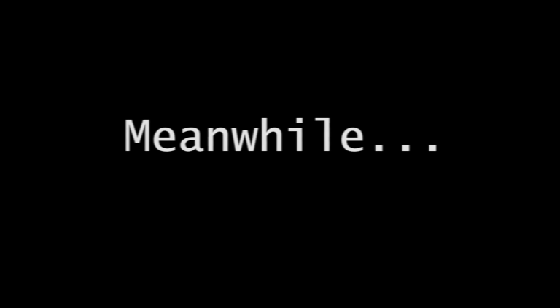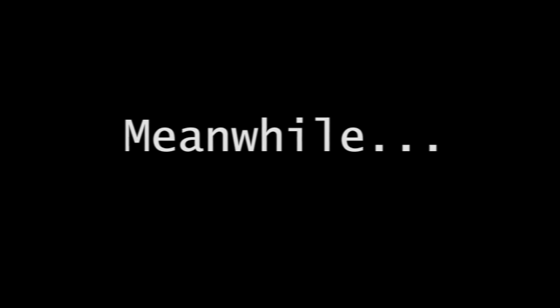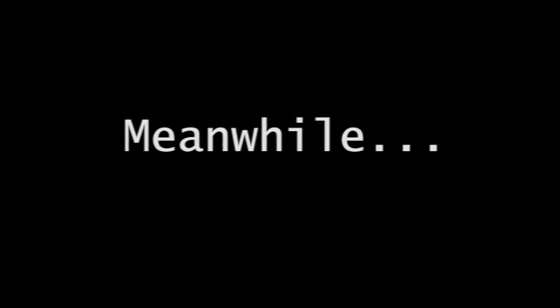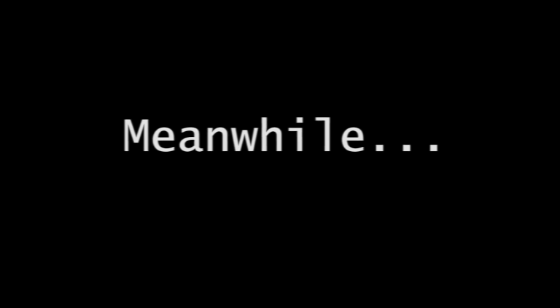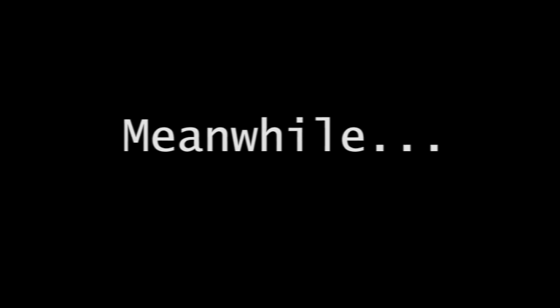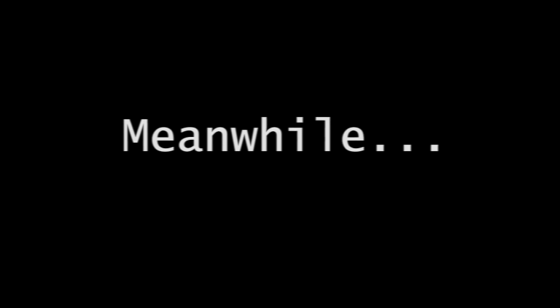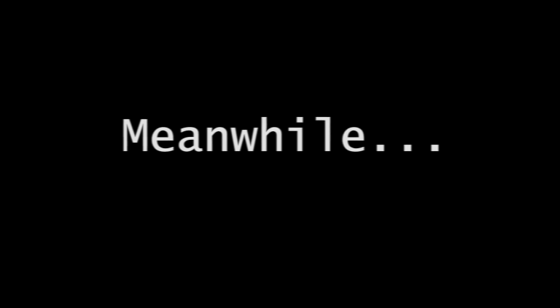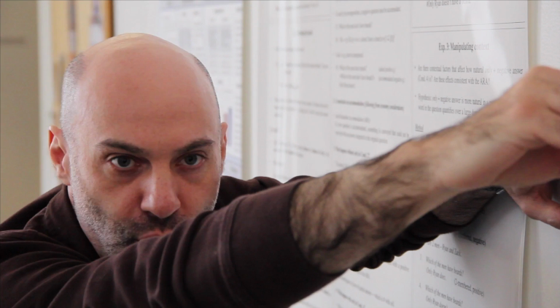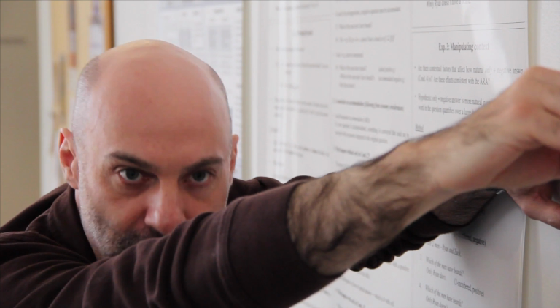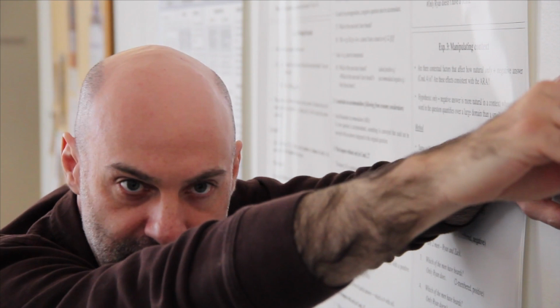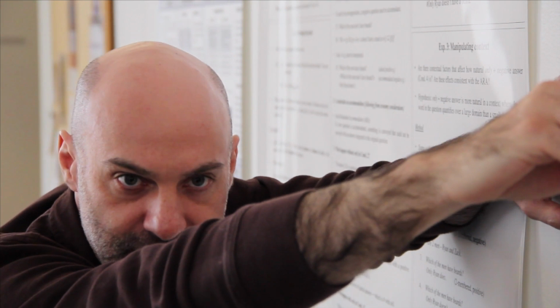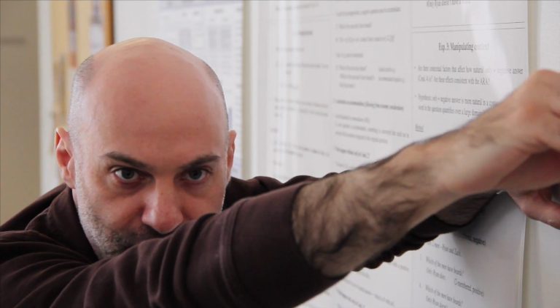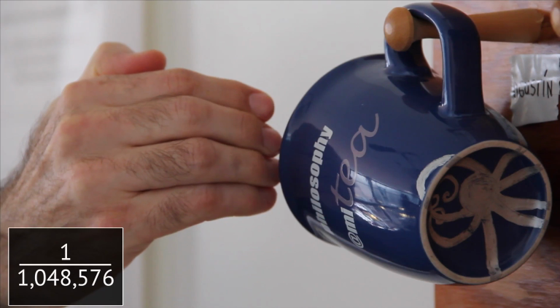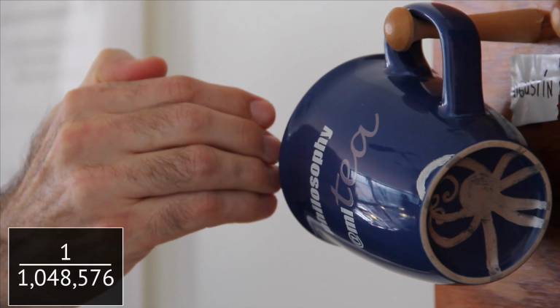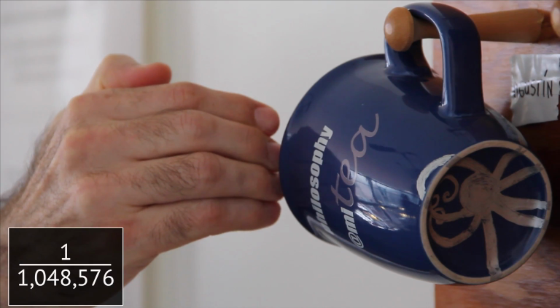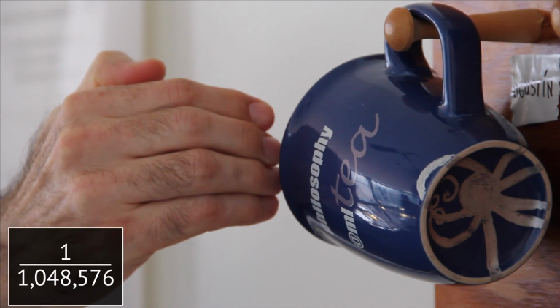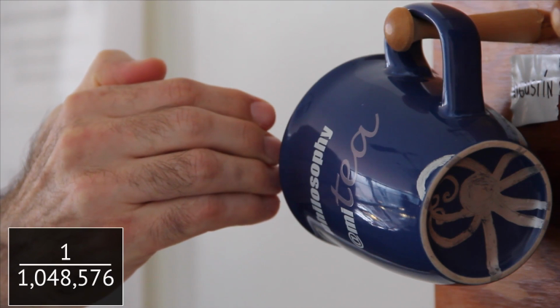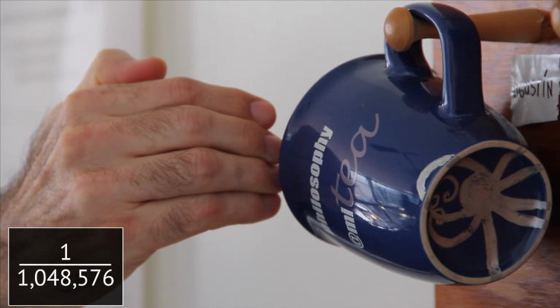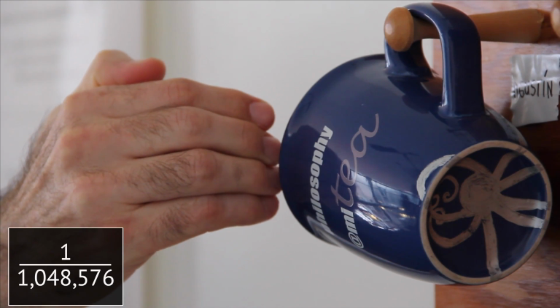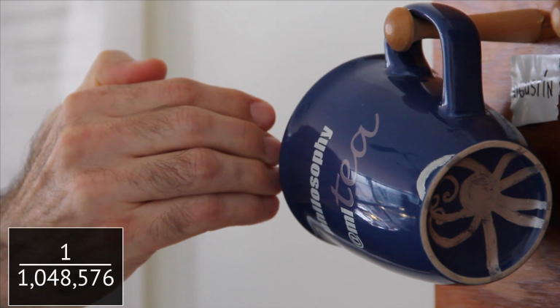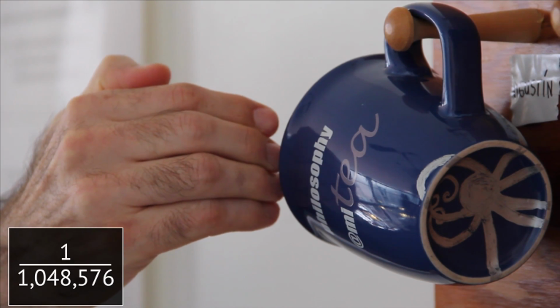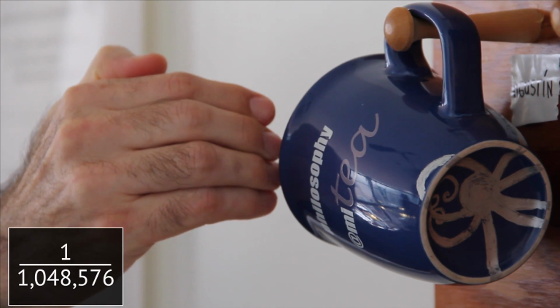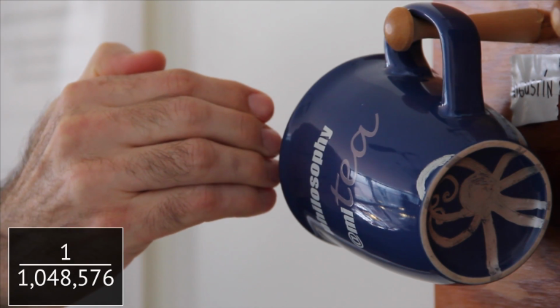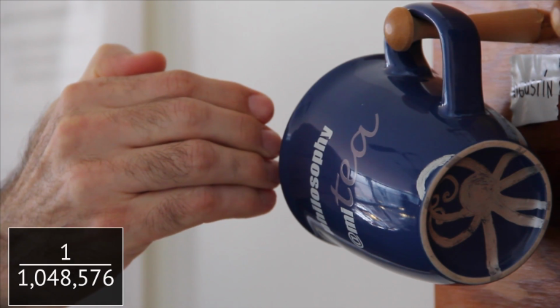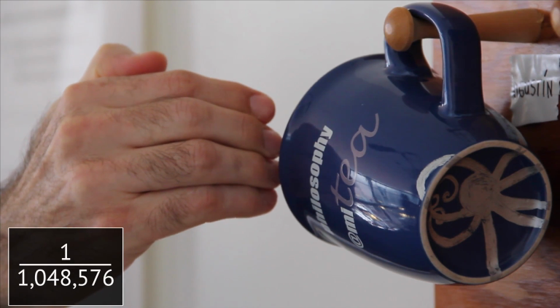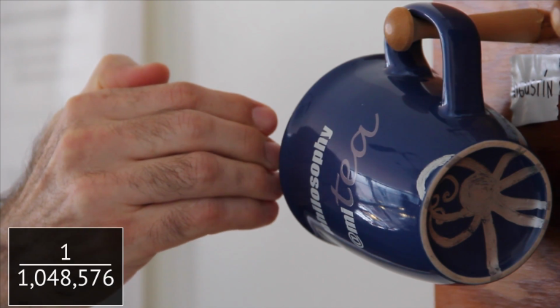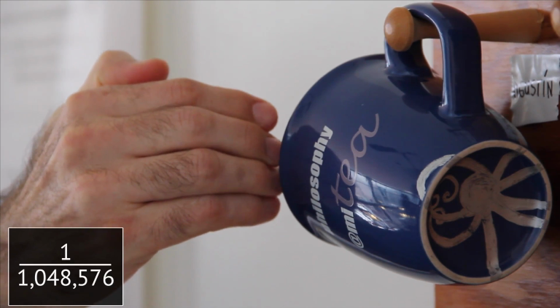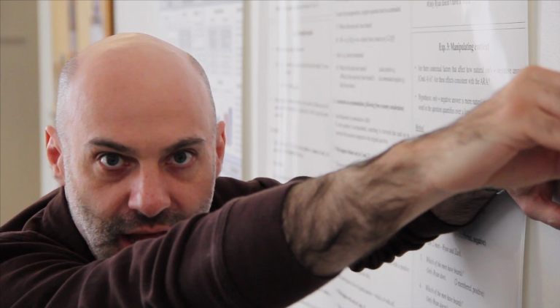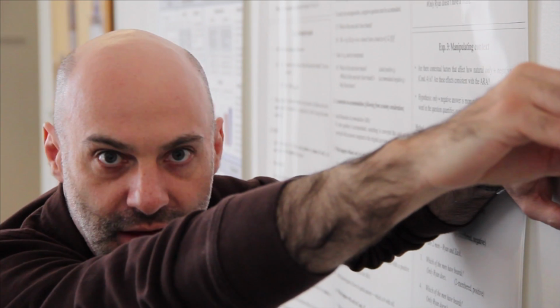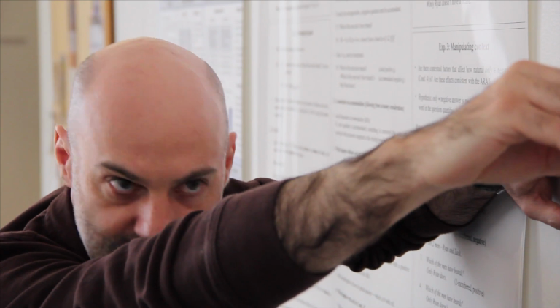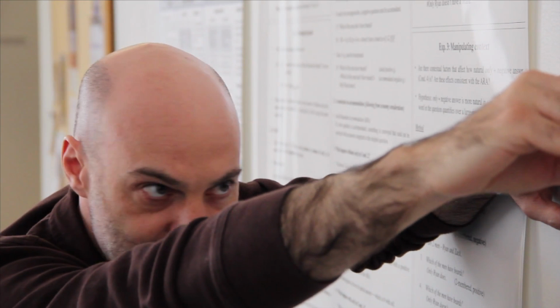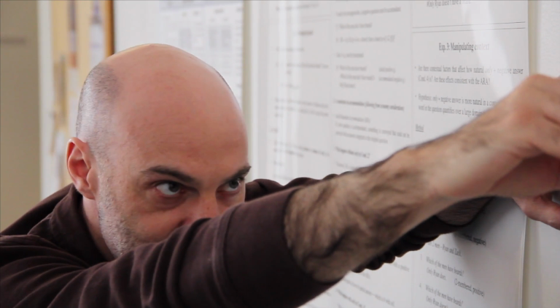Then I have to go an additional 1,048,576th of the distance.